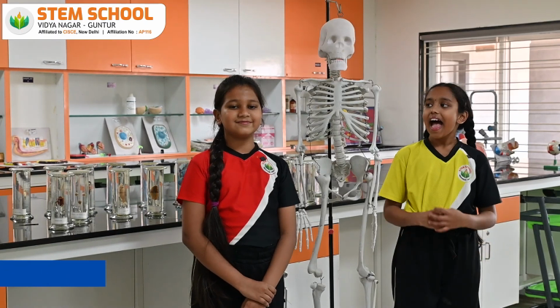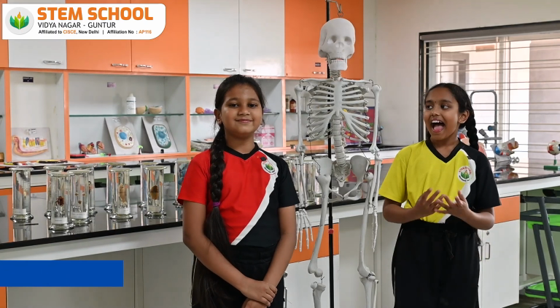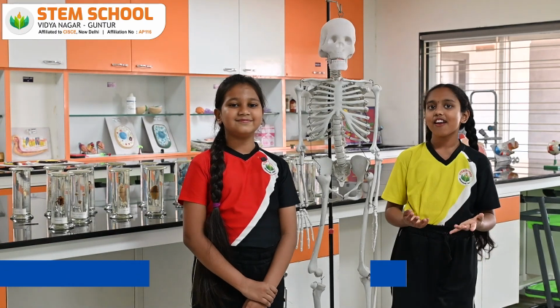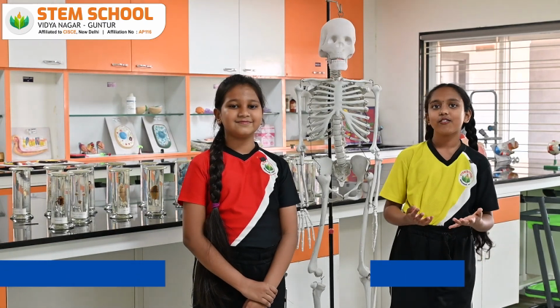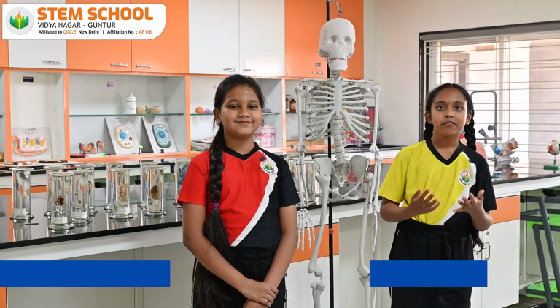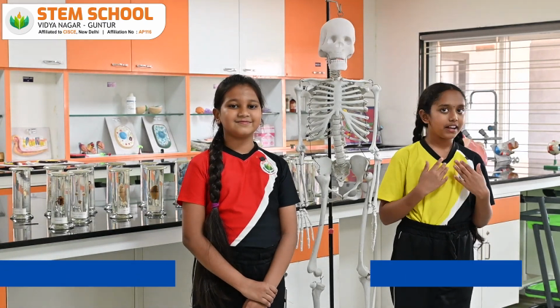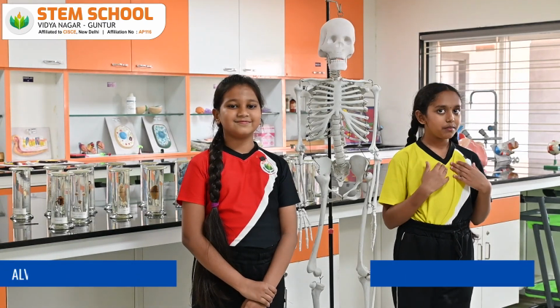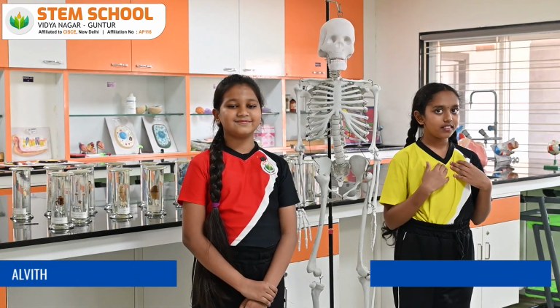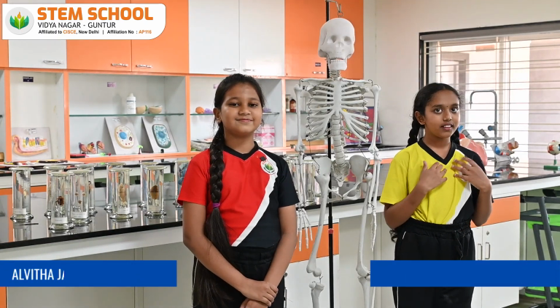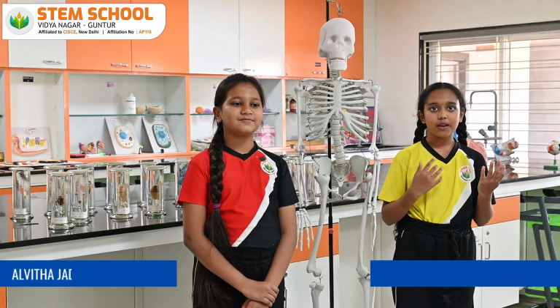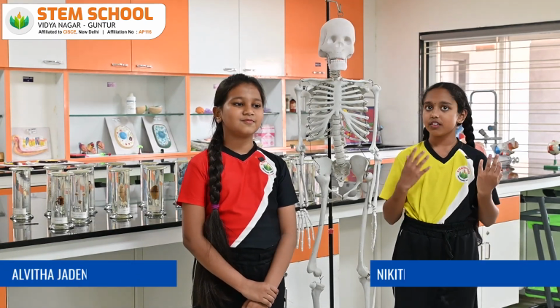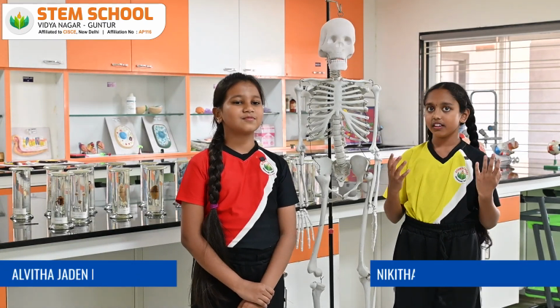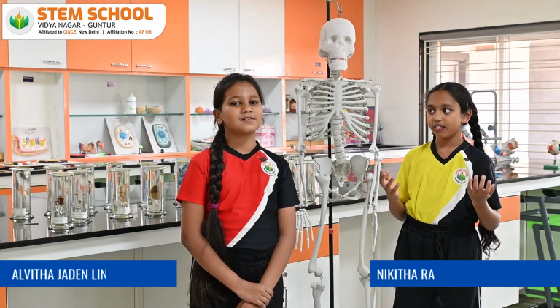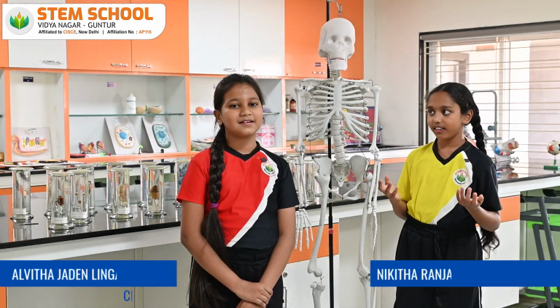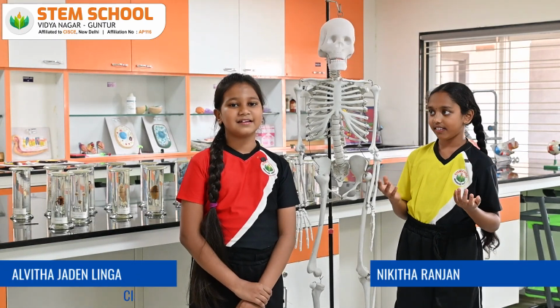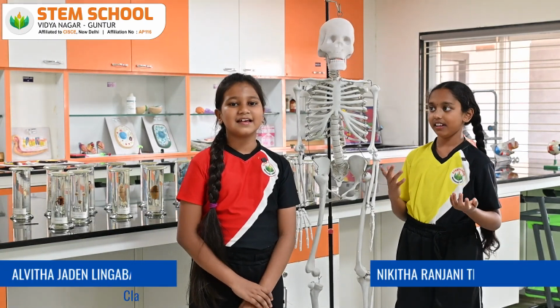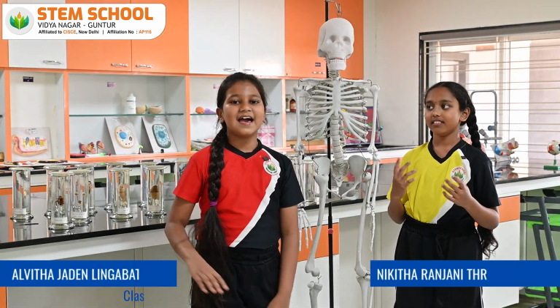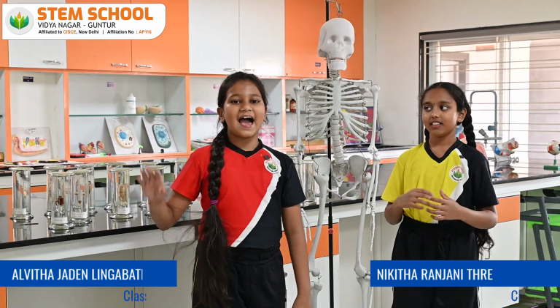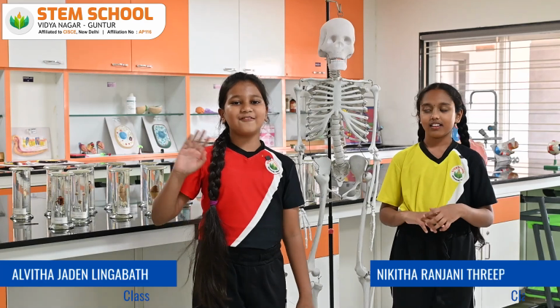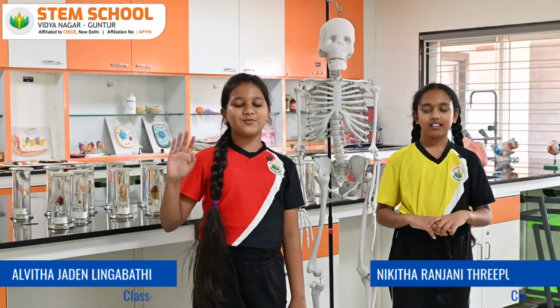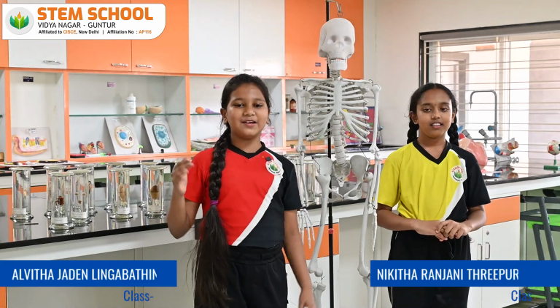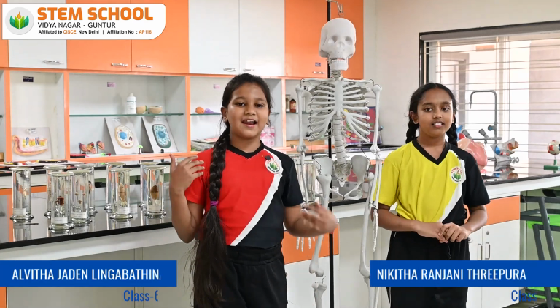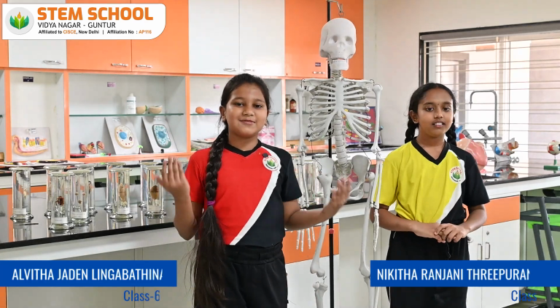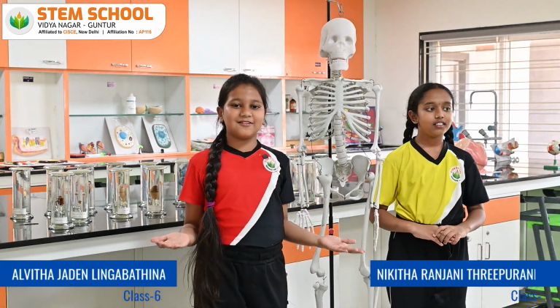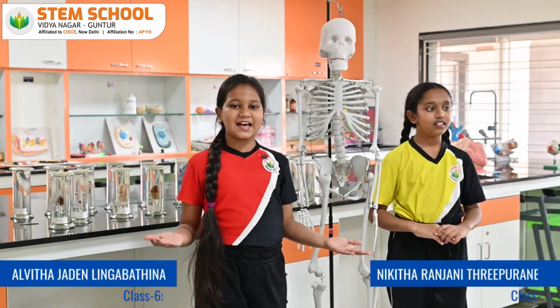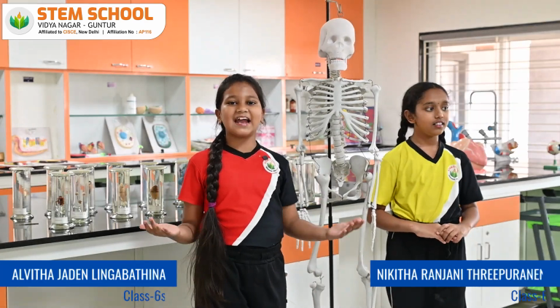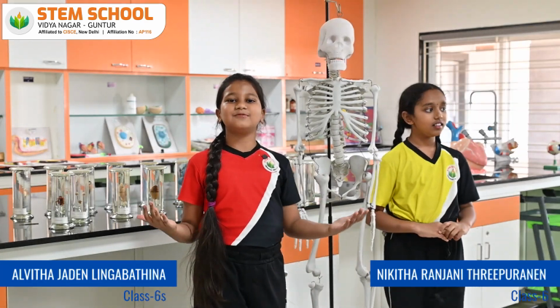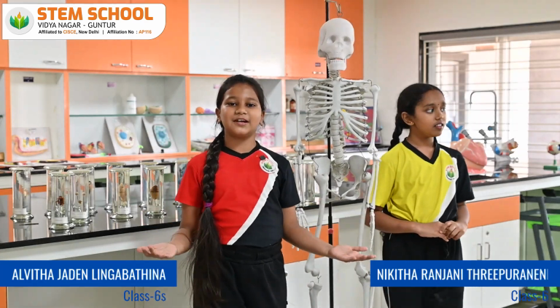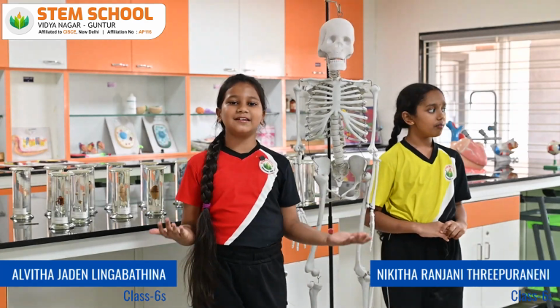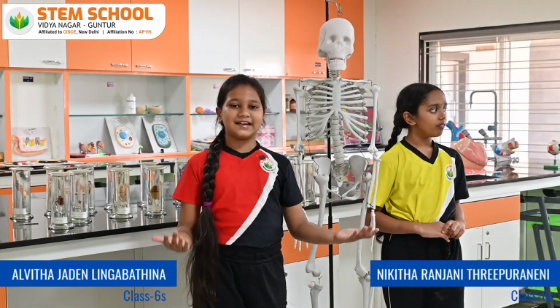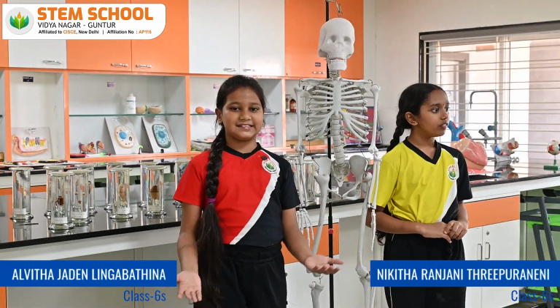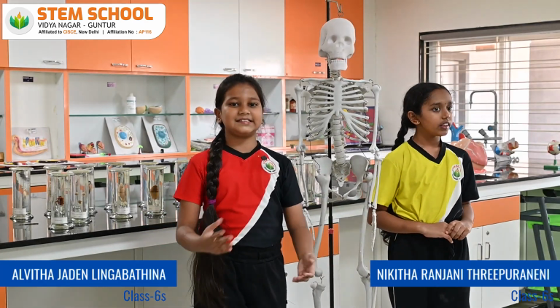Hi everyone, my name is Nikita, I'm studying in grade 6. Hi everybody, my name is Alvita and I'm studying in grade 6.